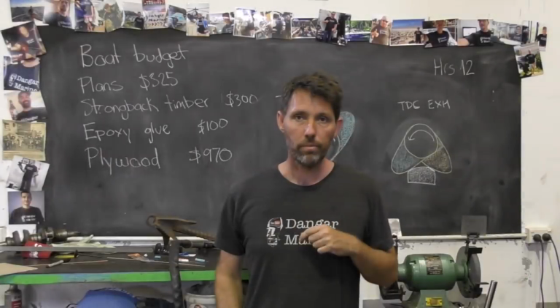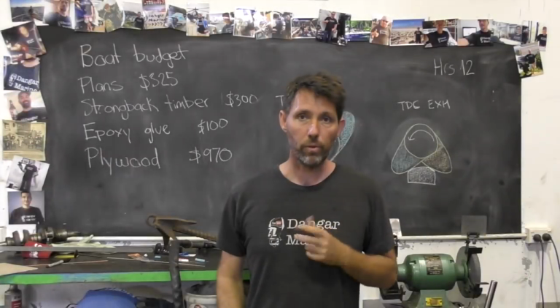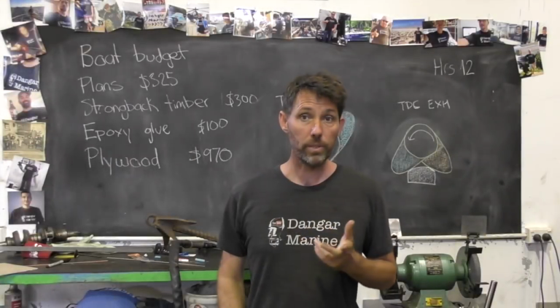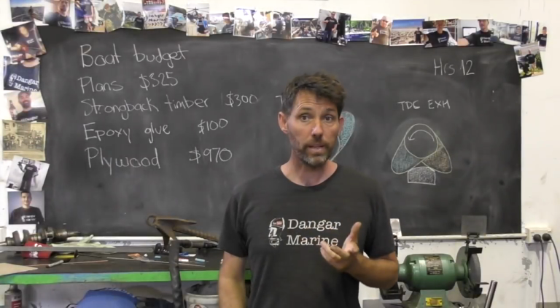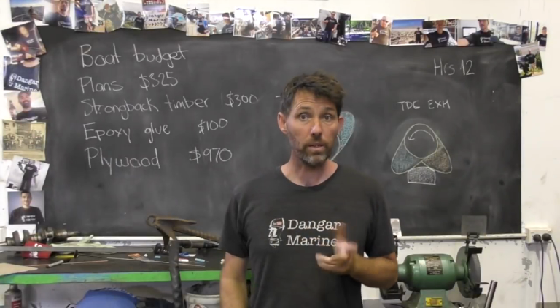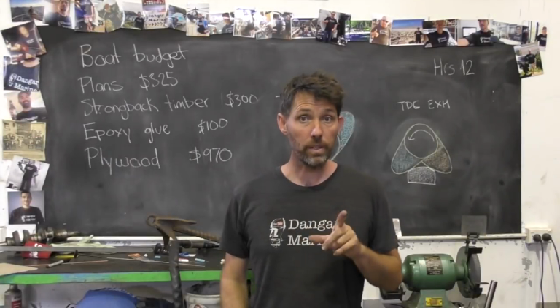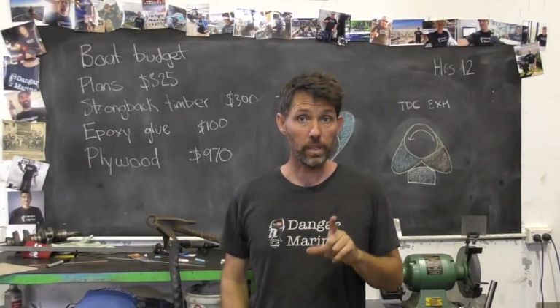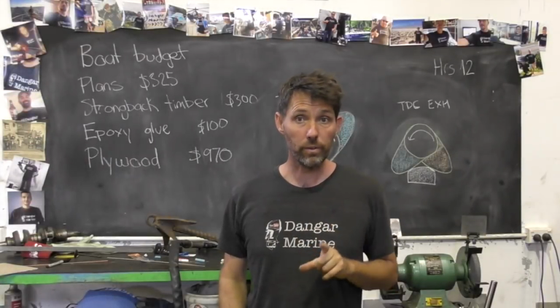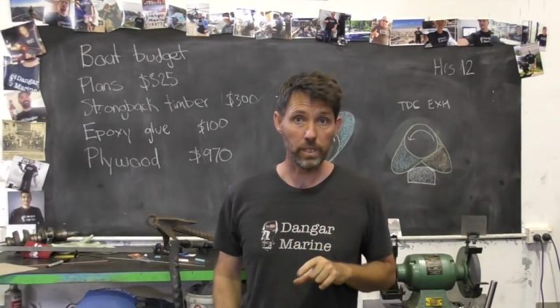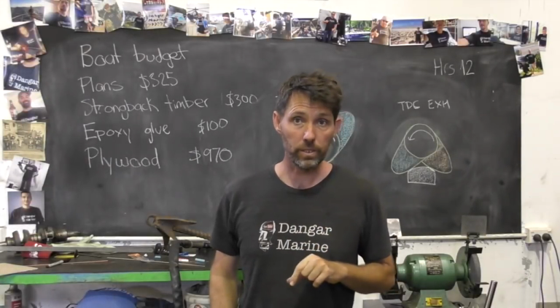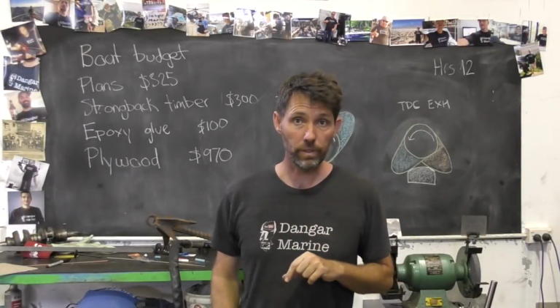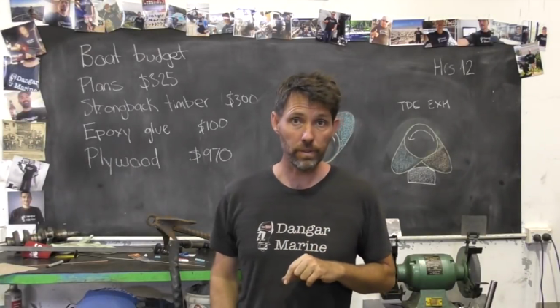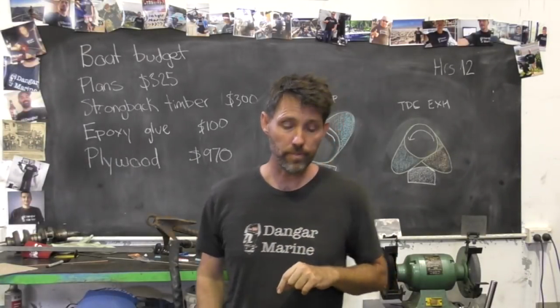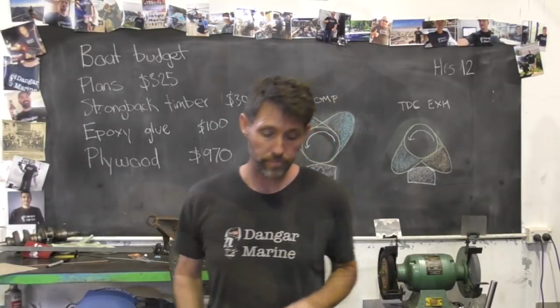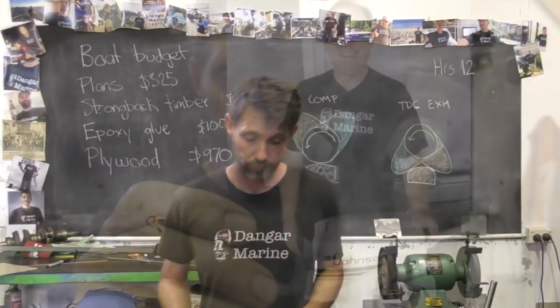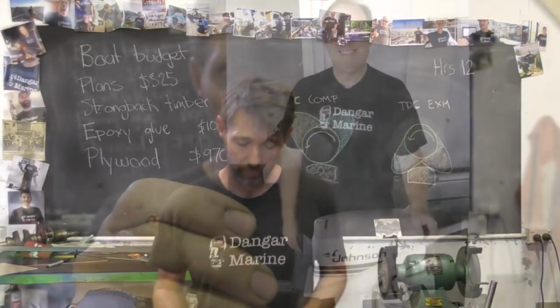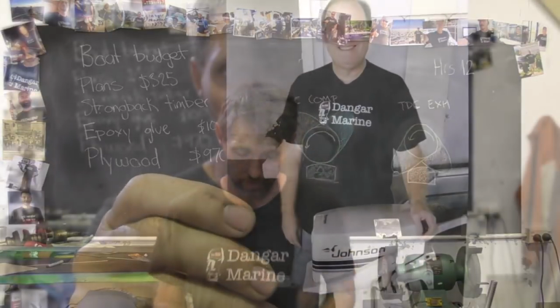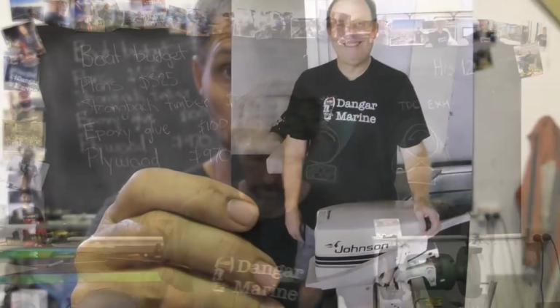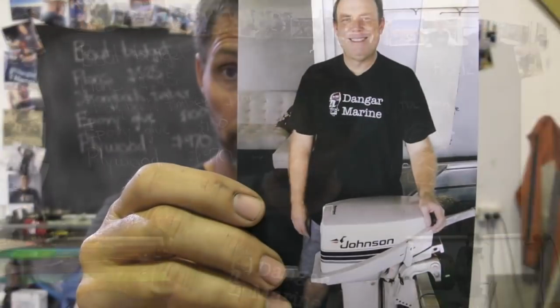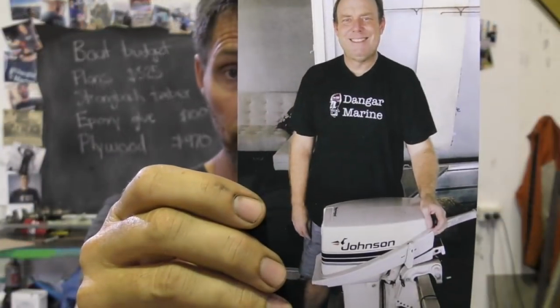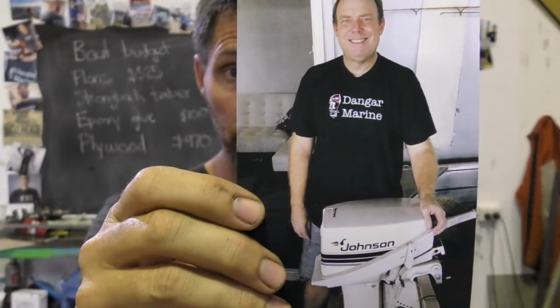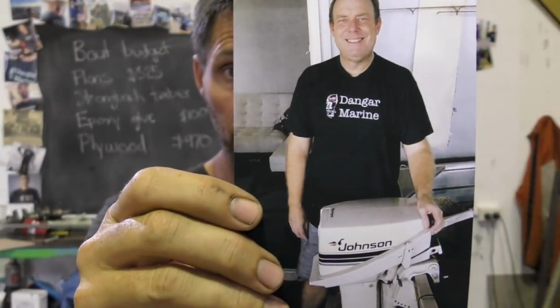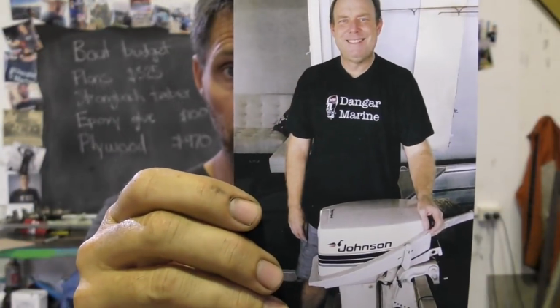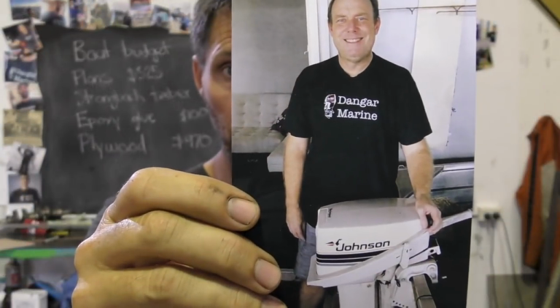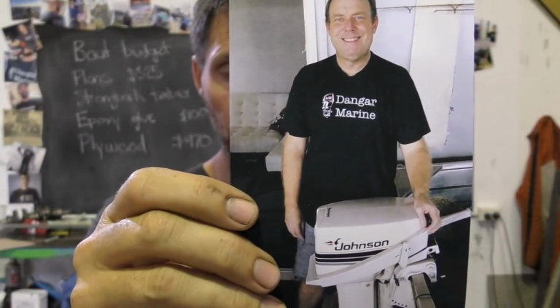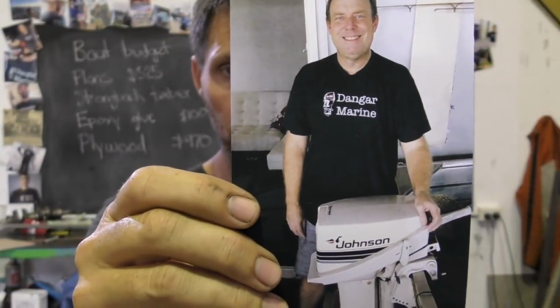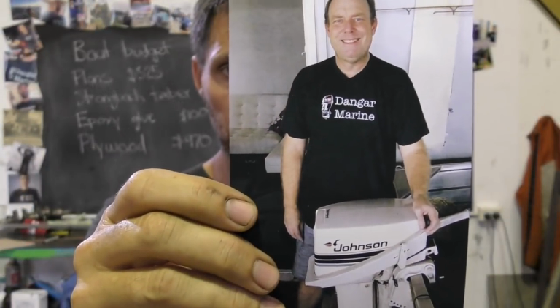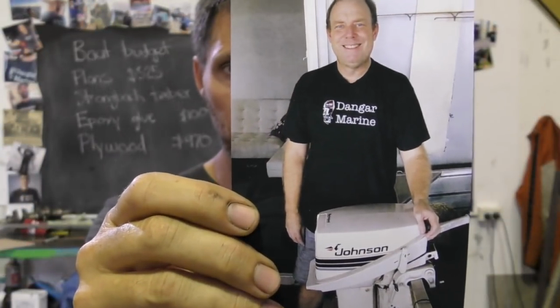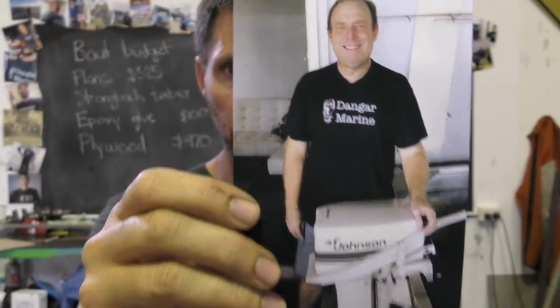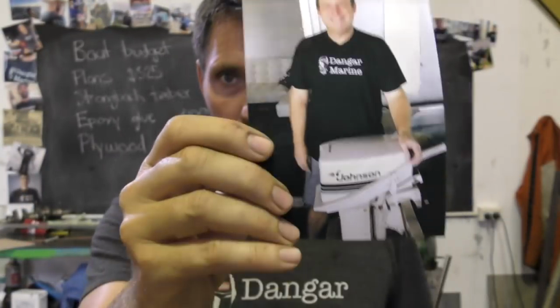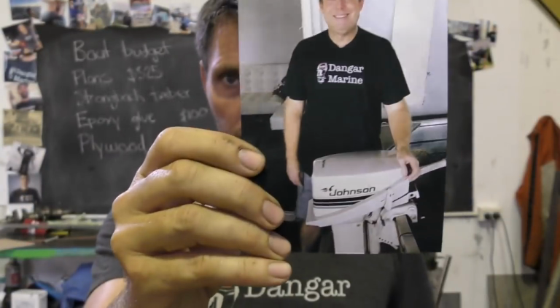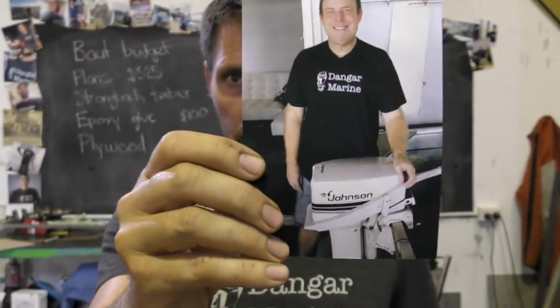Before we do that though, I've got another viewer t-shirt photo. This one here is Anthony Cohn from Brisbane, so thanks Anthony.